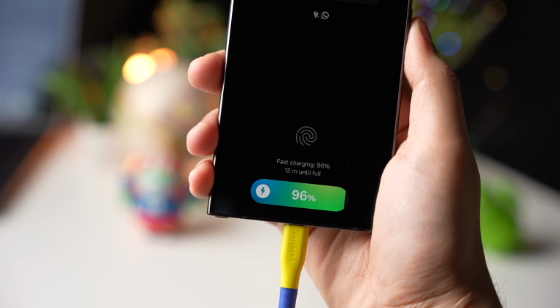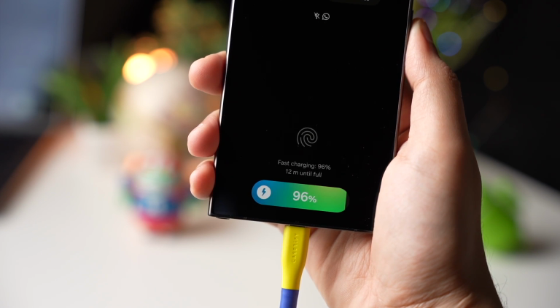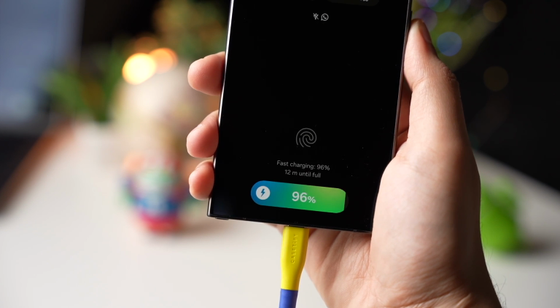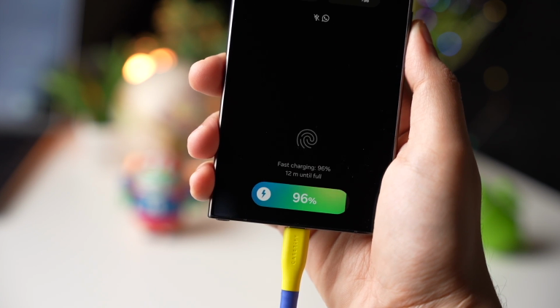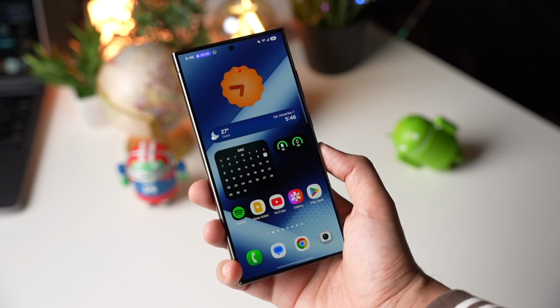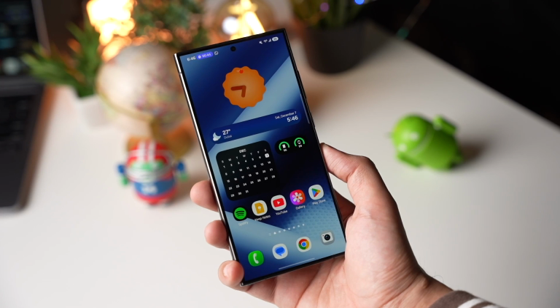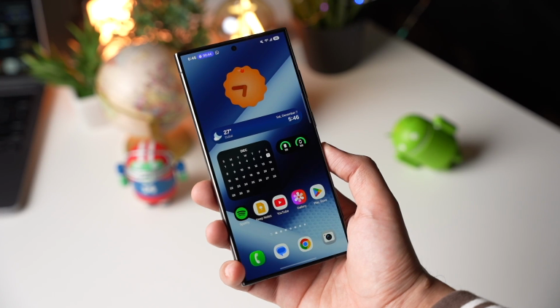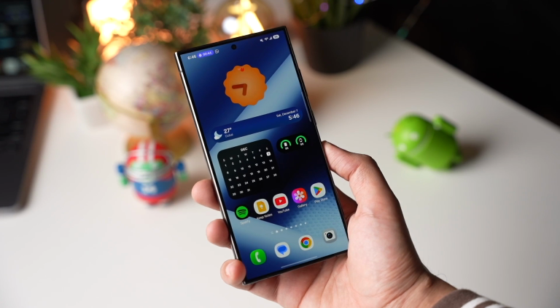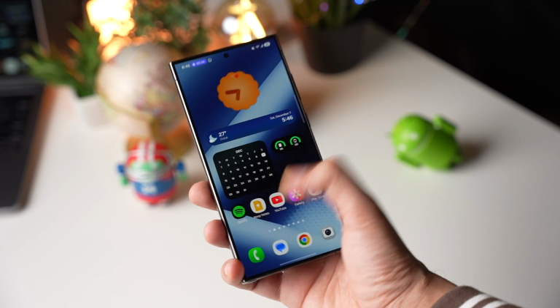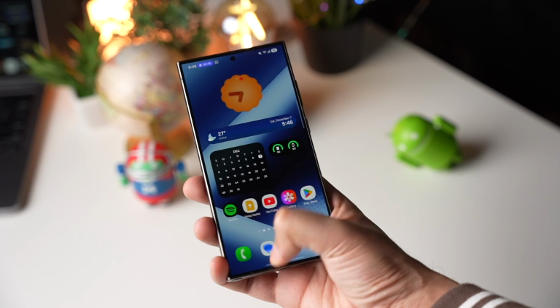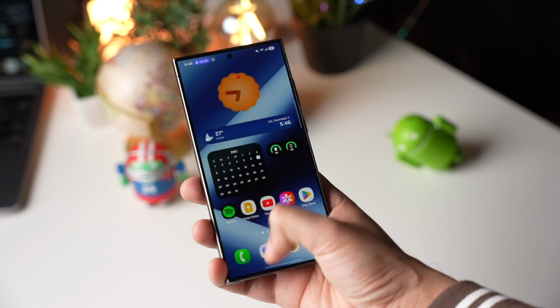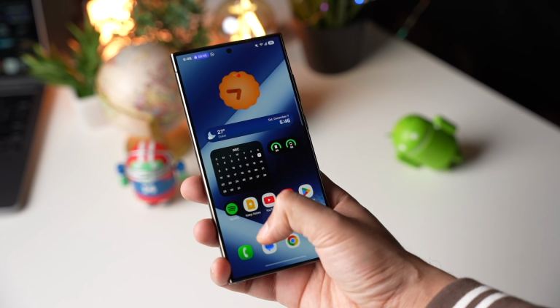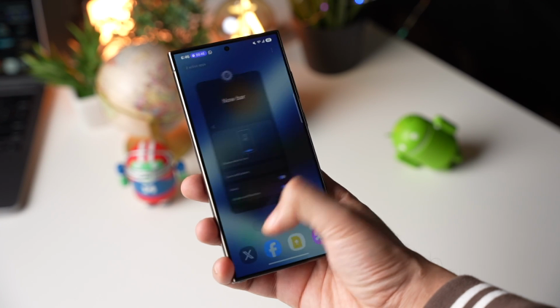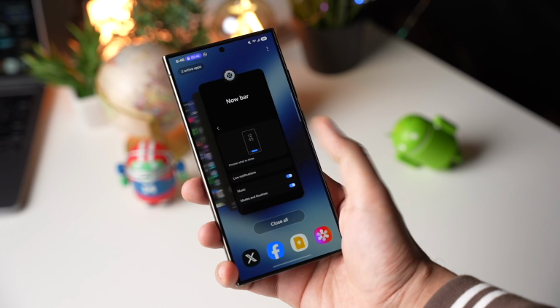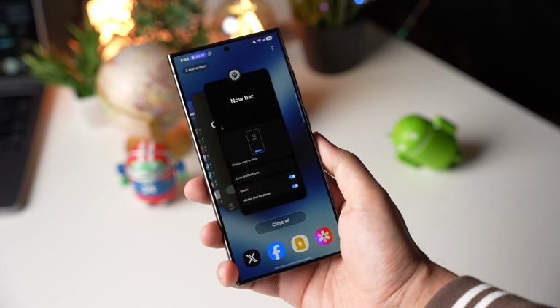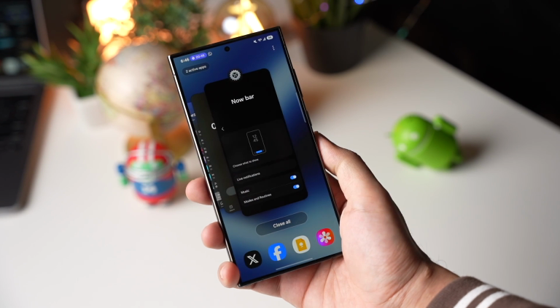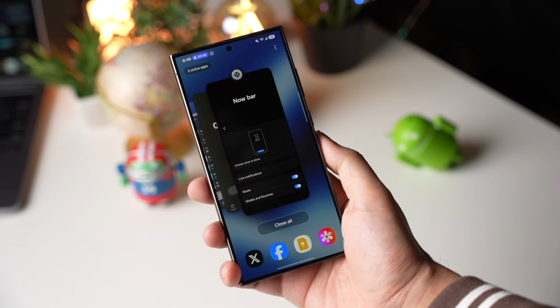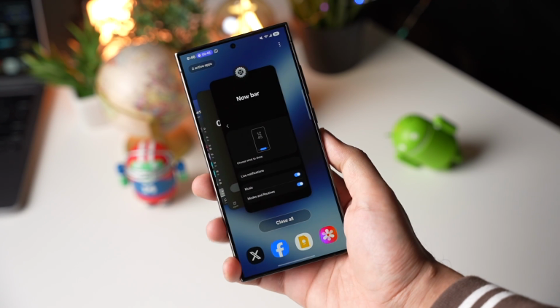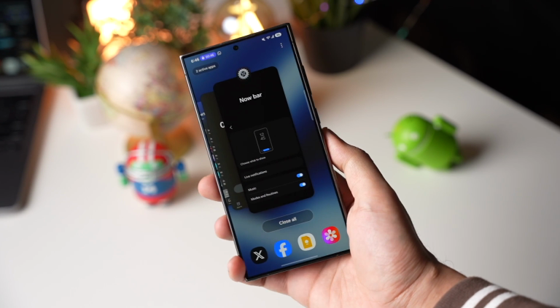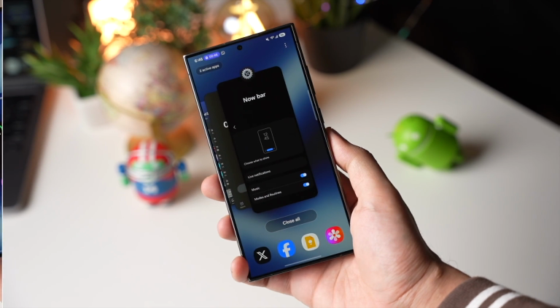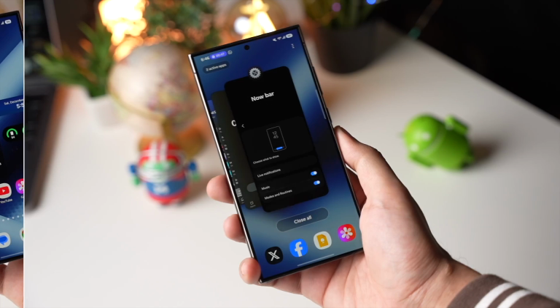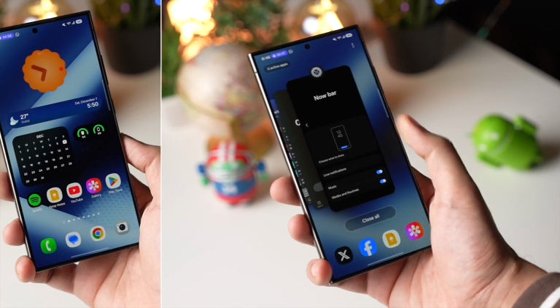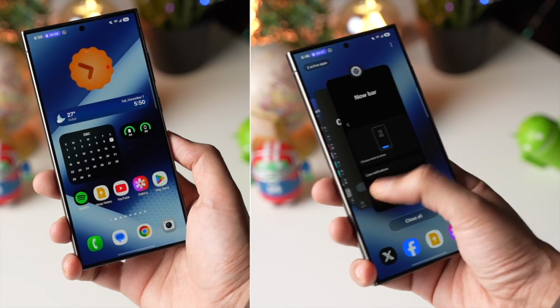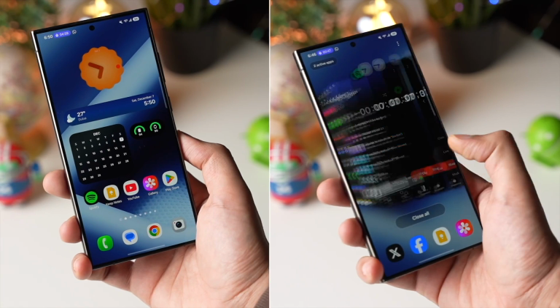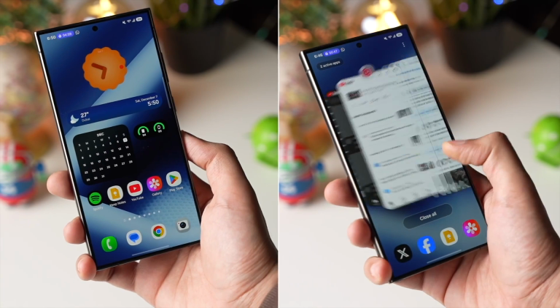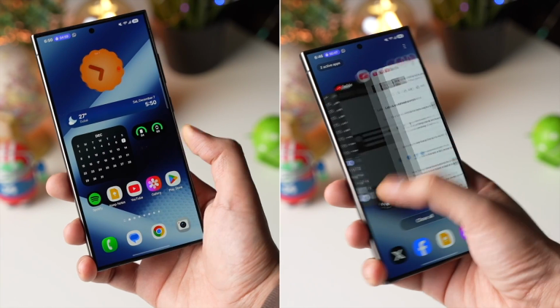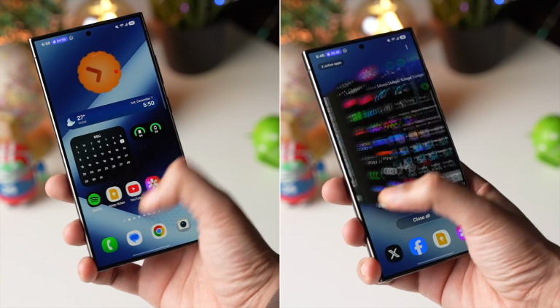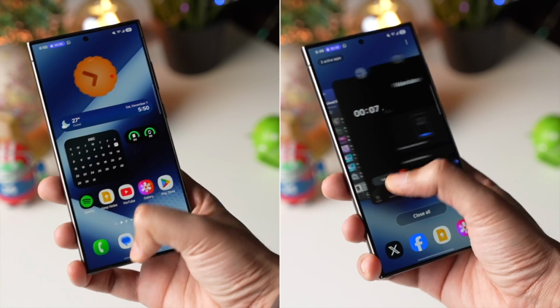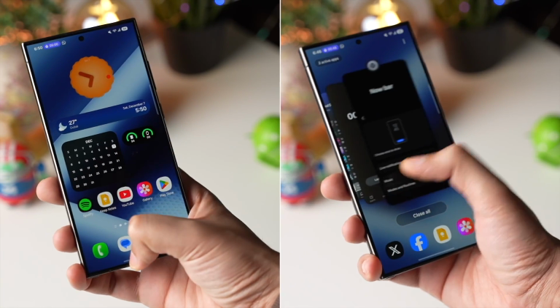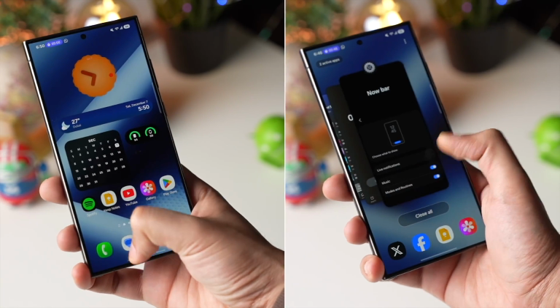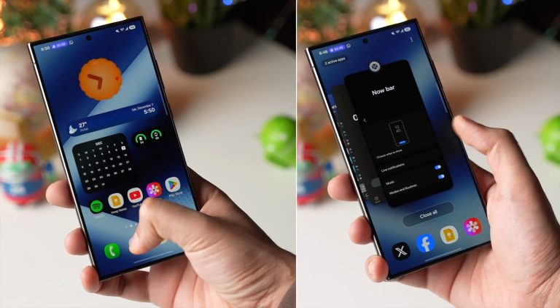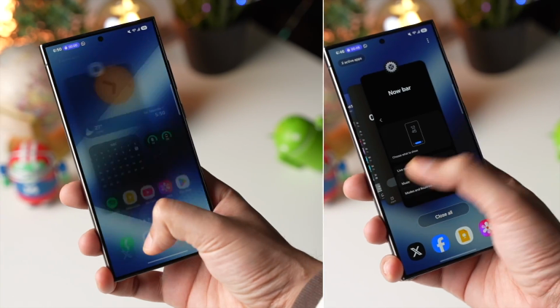Recent apps also got a new design with these cards — they look fresh and more modern than before.